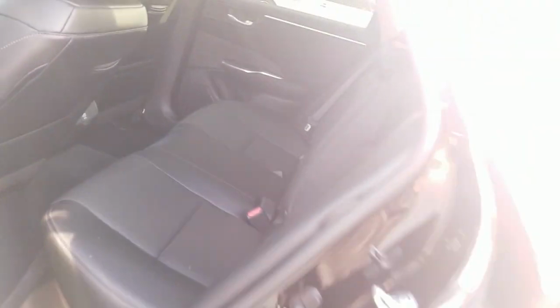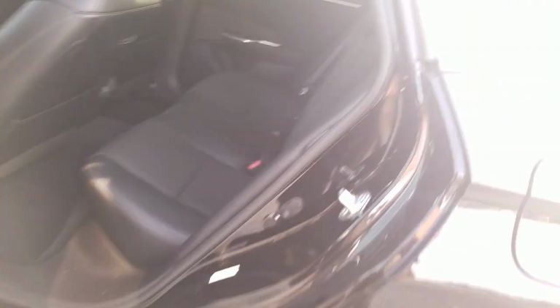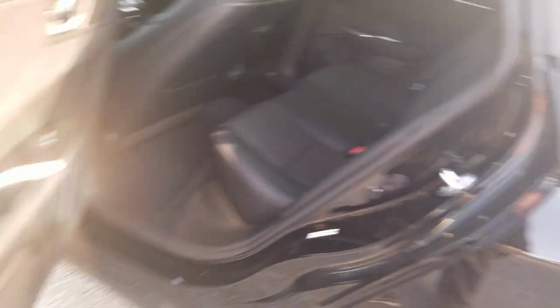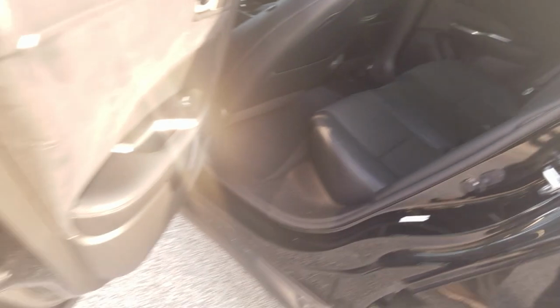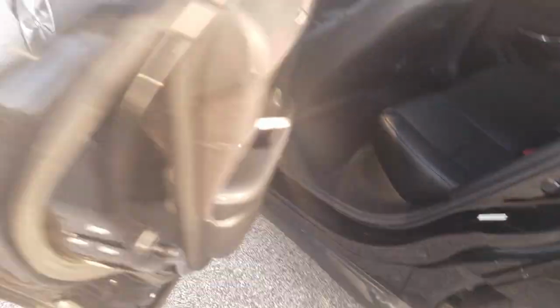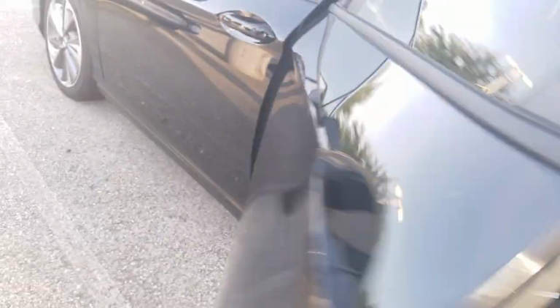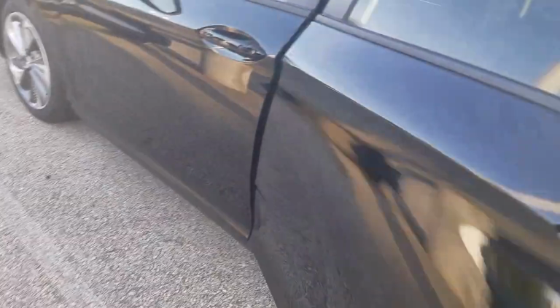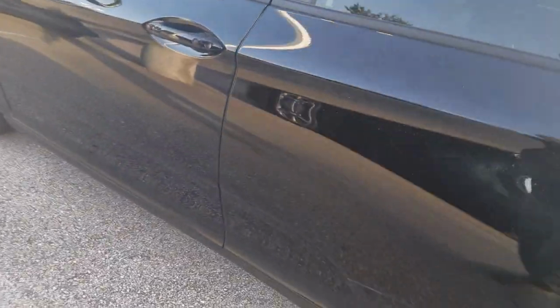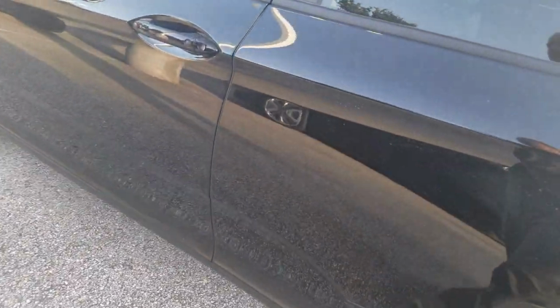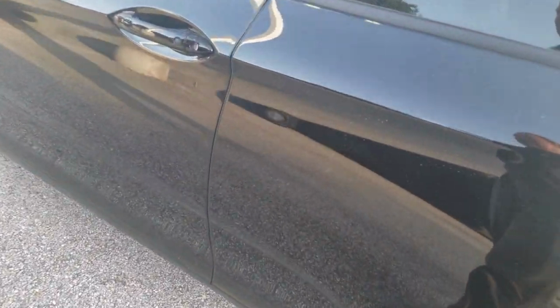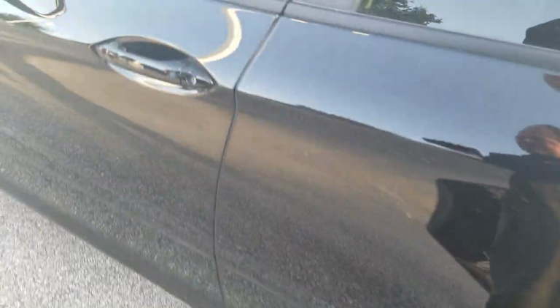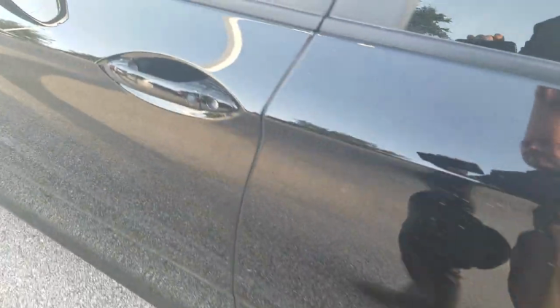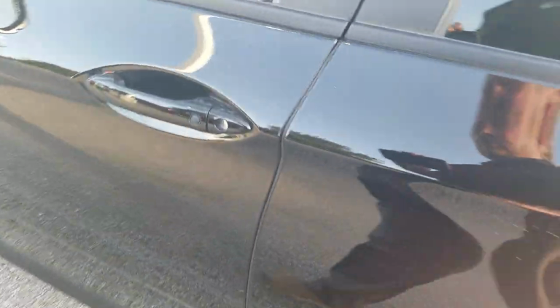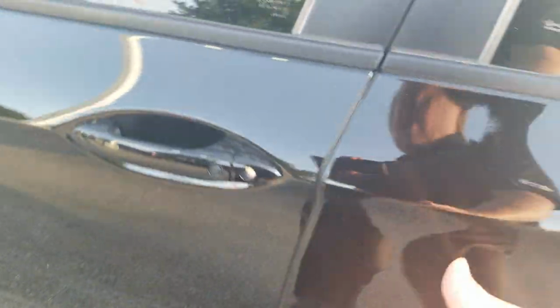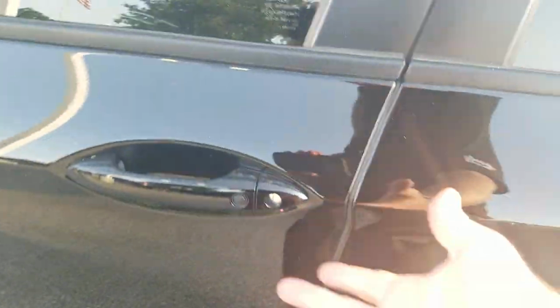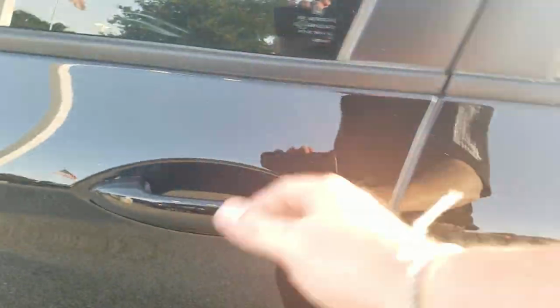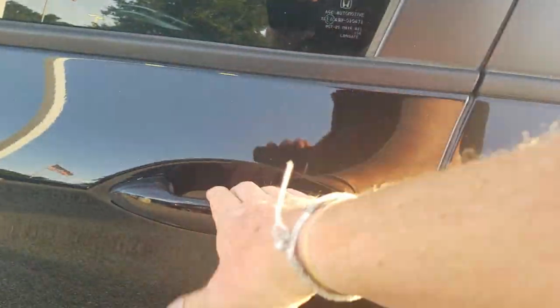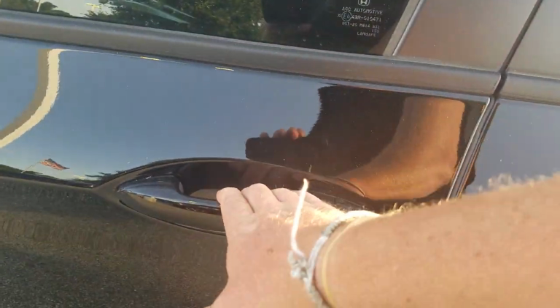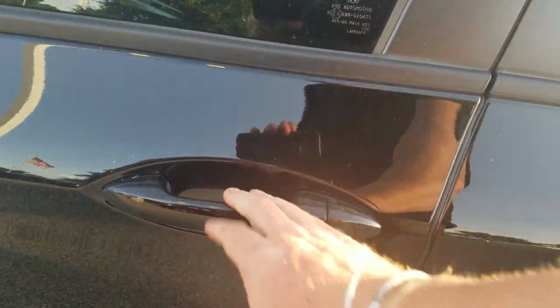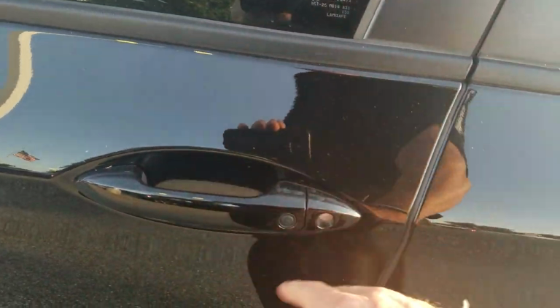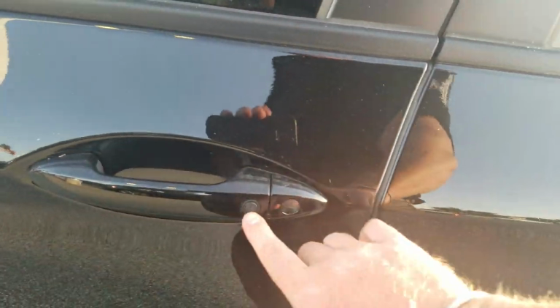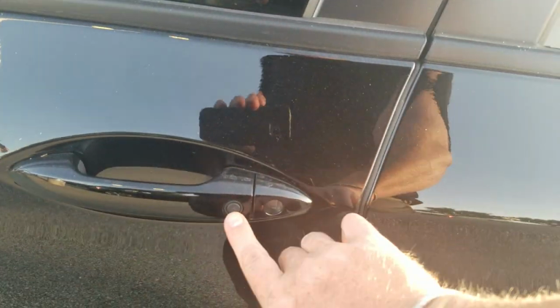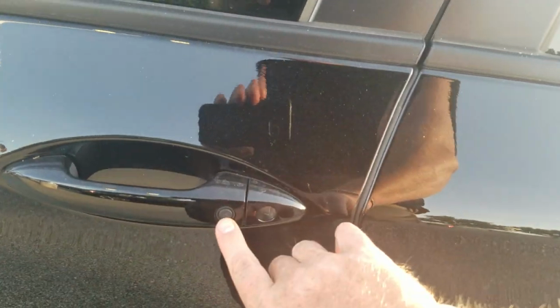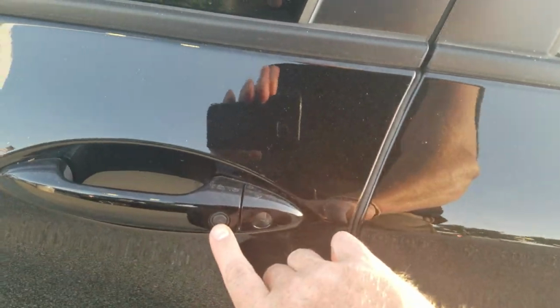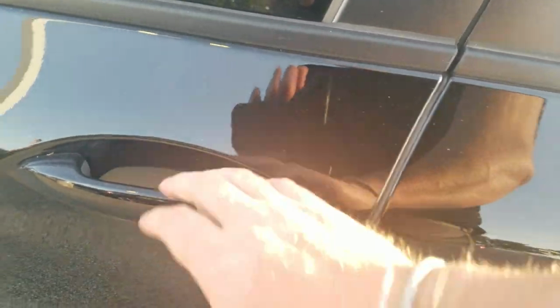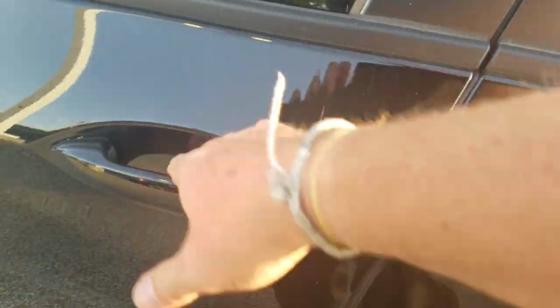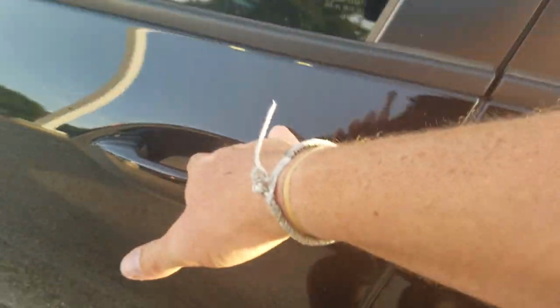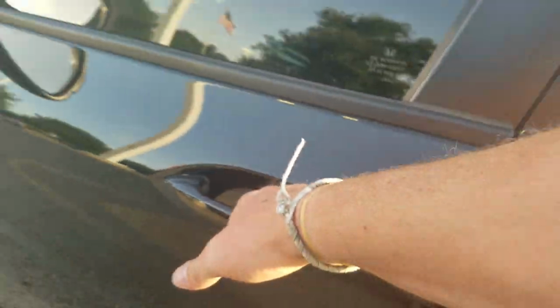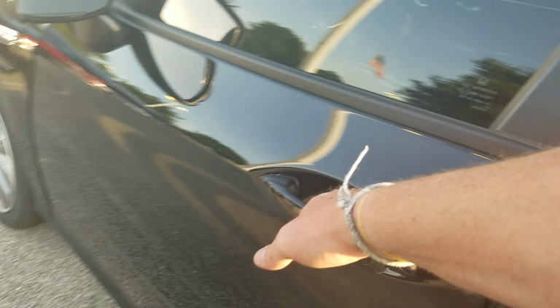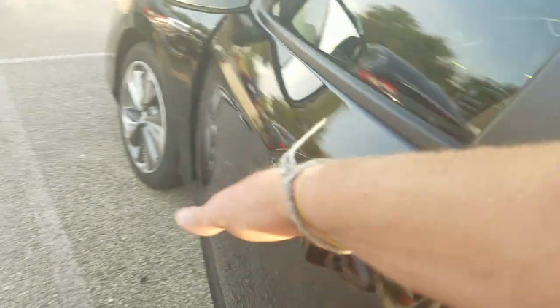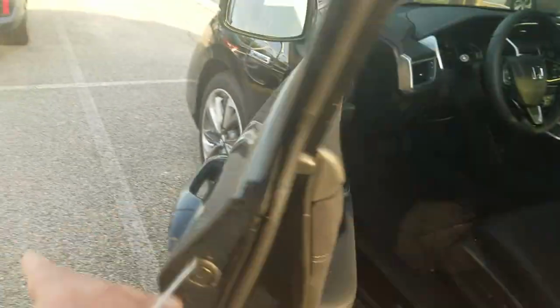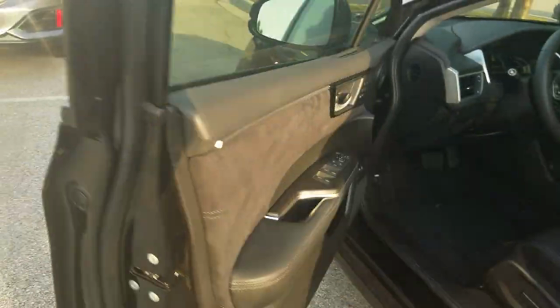Moving forward — it is keyless entry, so I can walk up and just put my hand on the door handle to unlock it, and I can also lock it as I walk away from the vehicle.